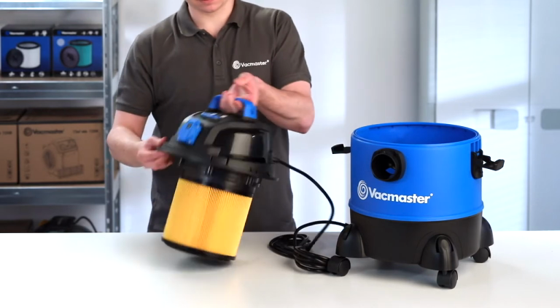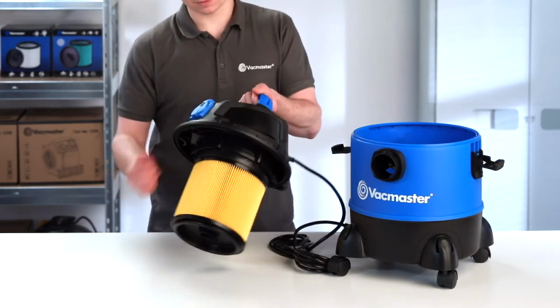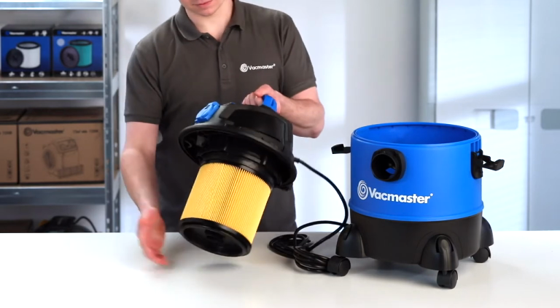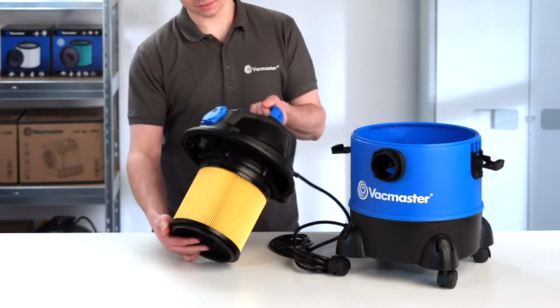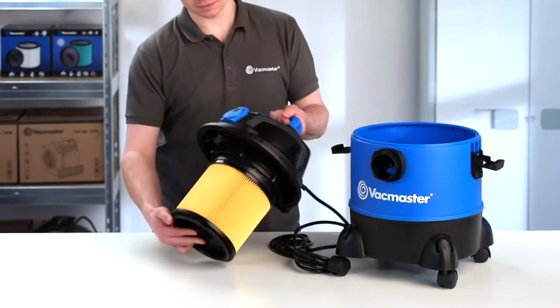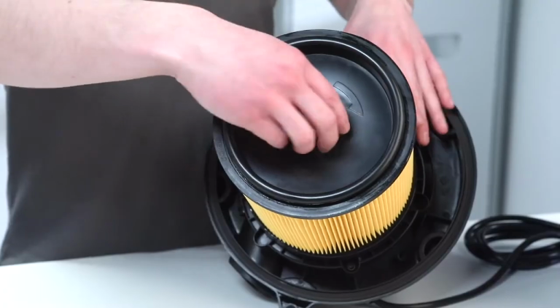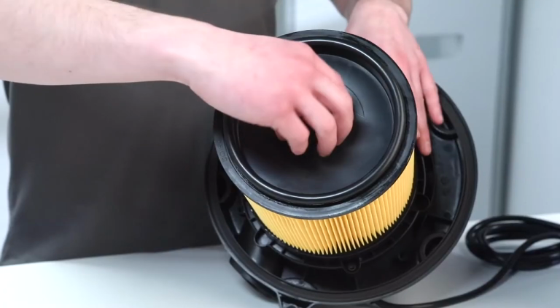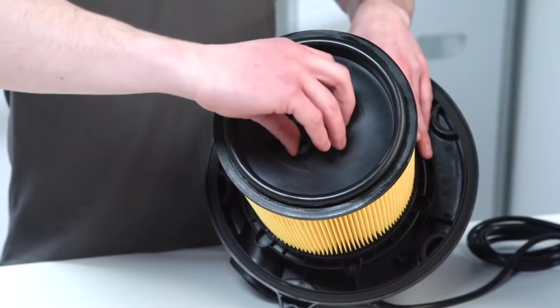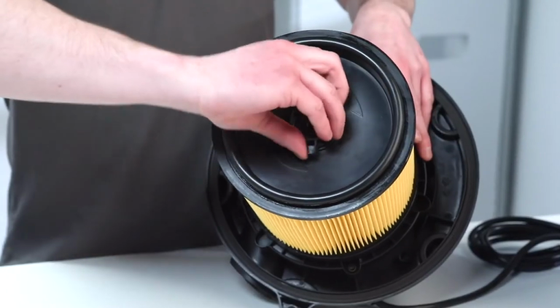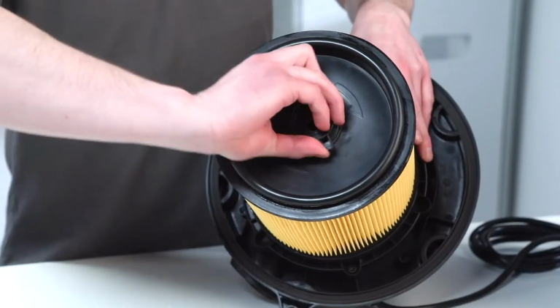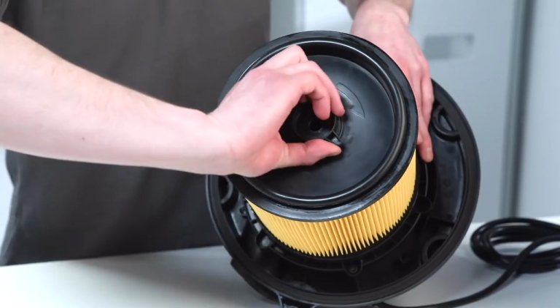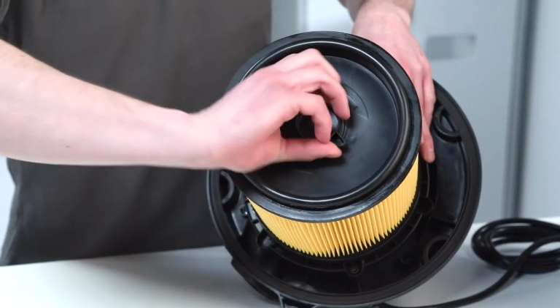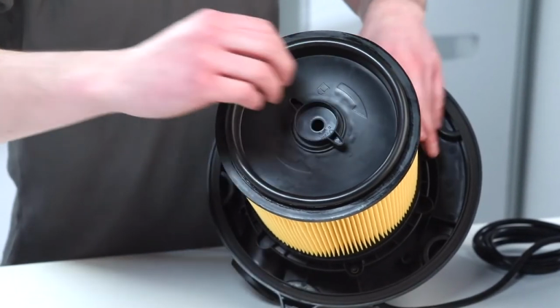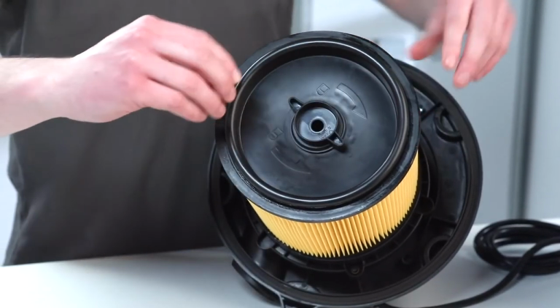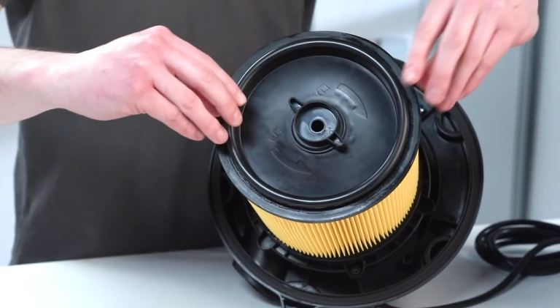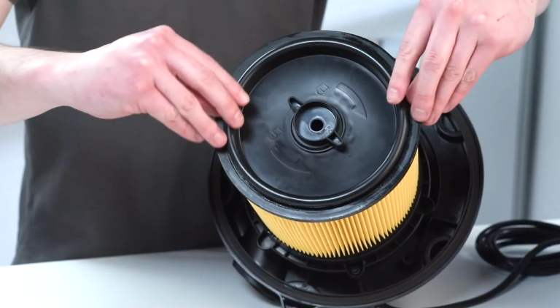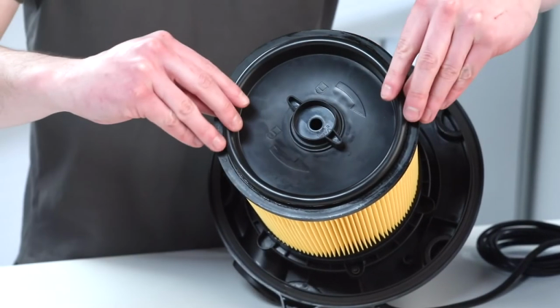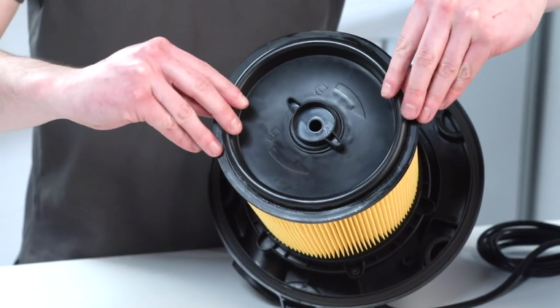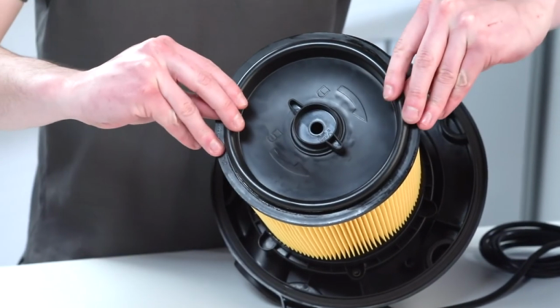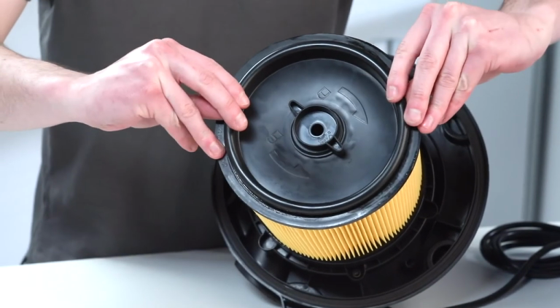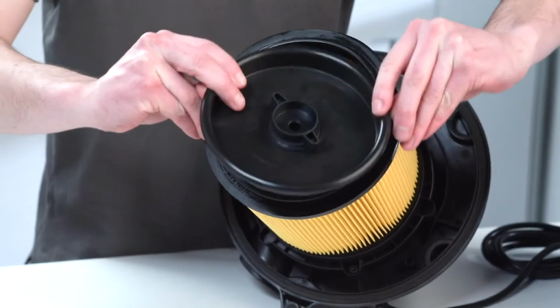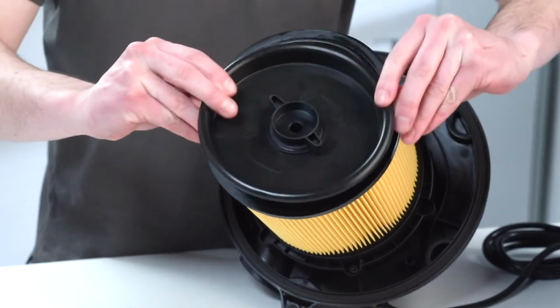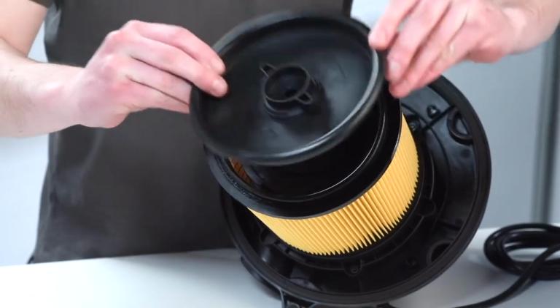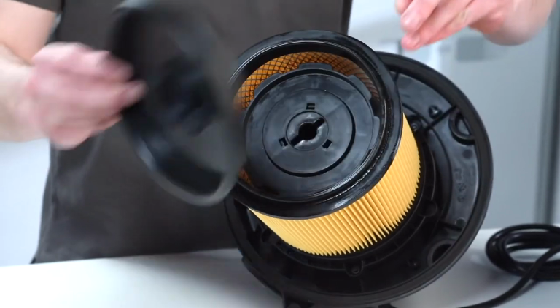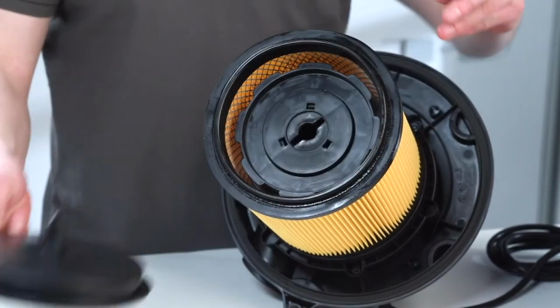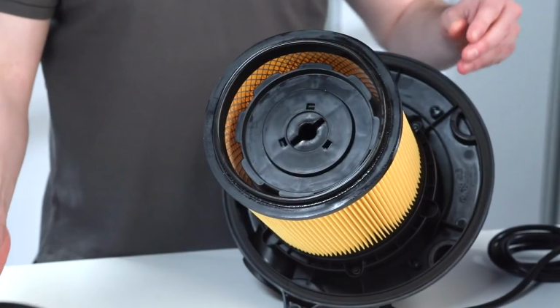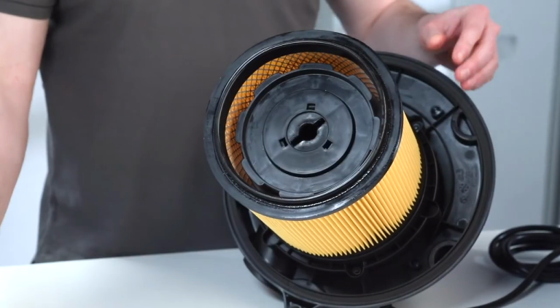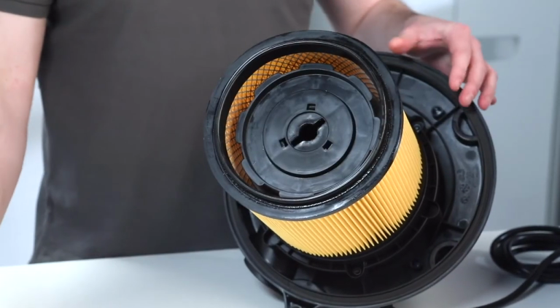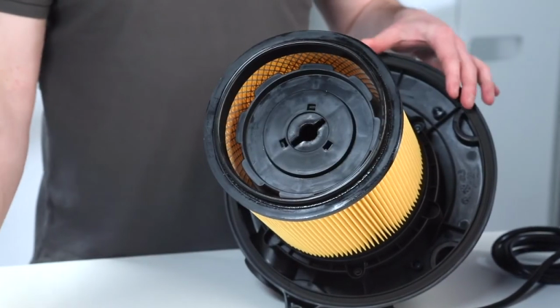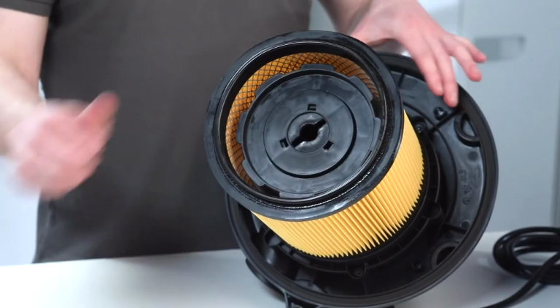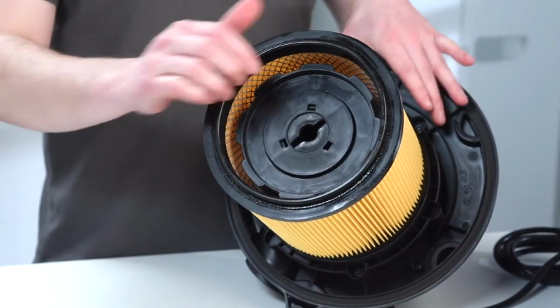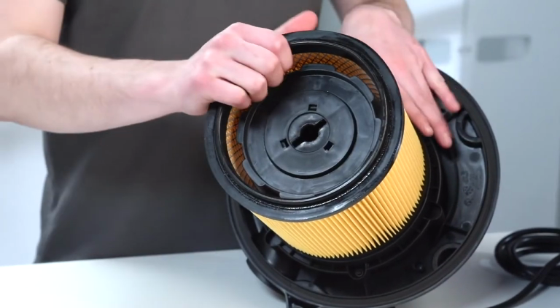Unlock the filter retainer cap by turning the handle anti-clockwise and pull the filter away from the filter cage.